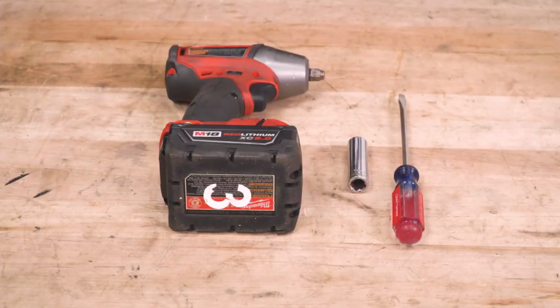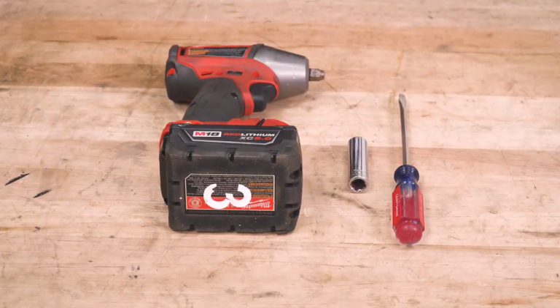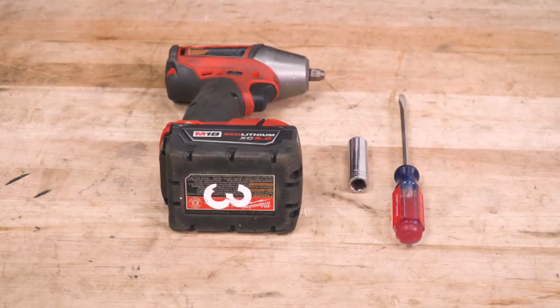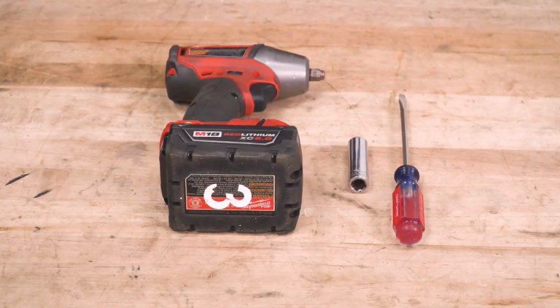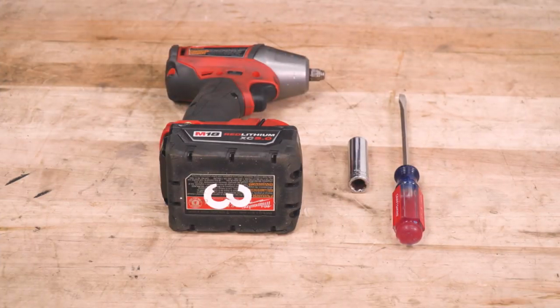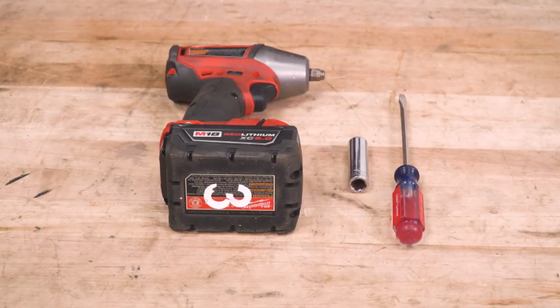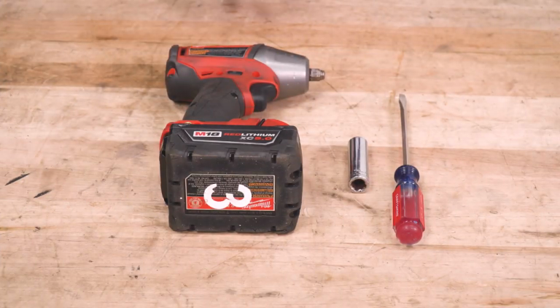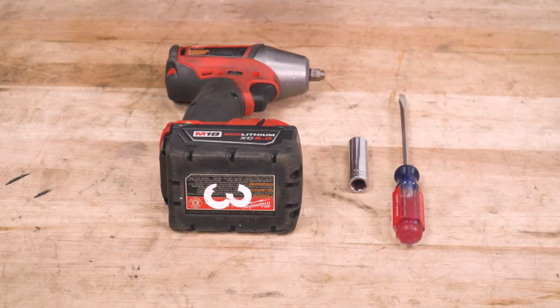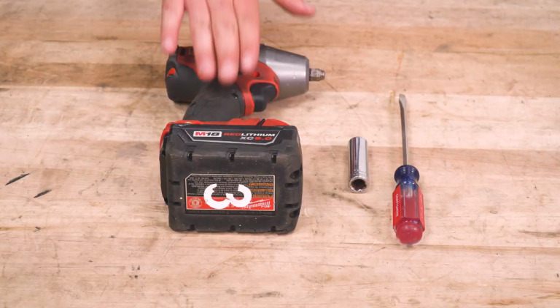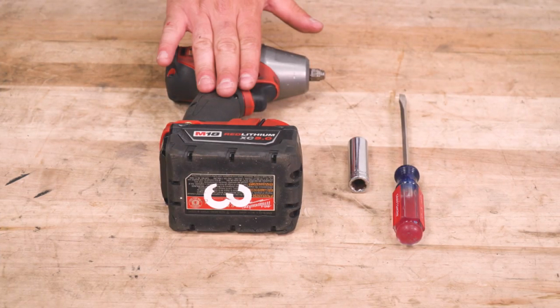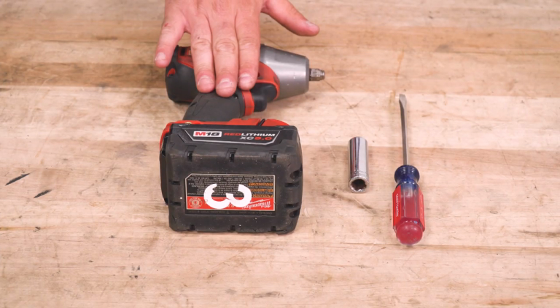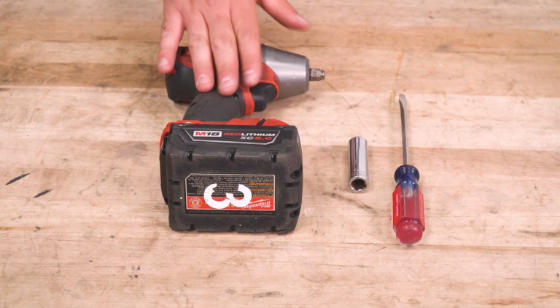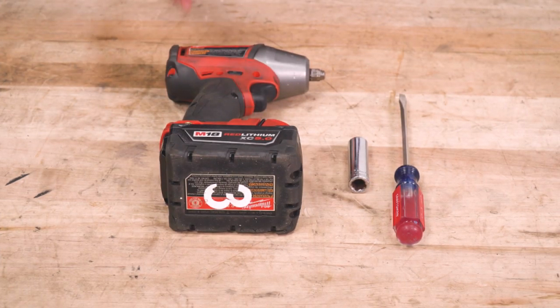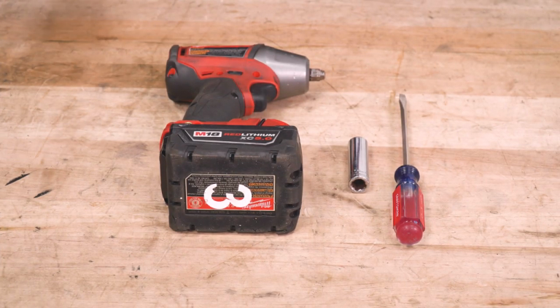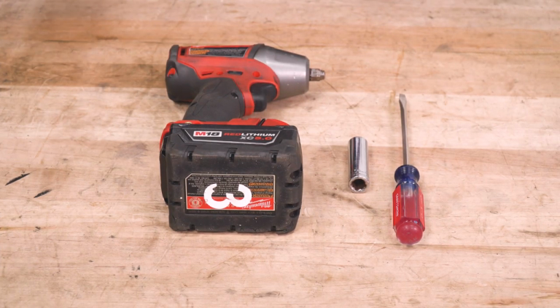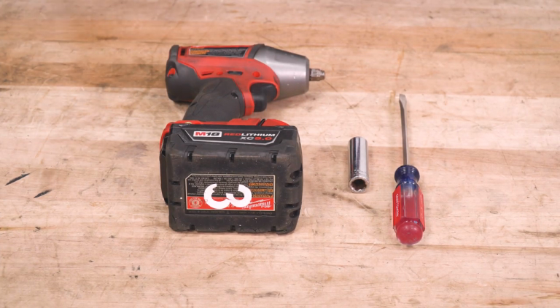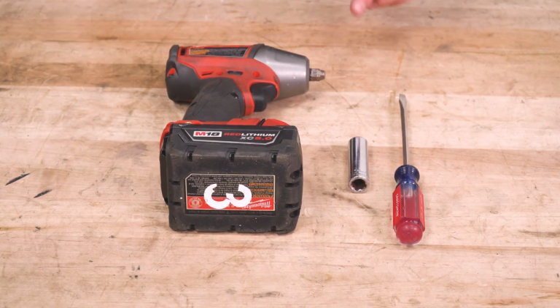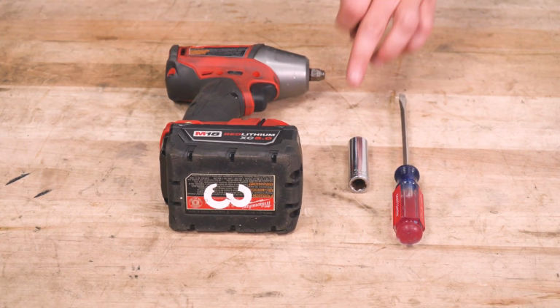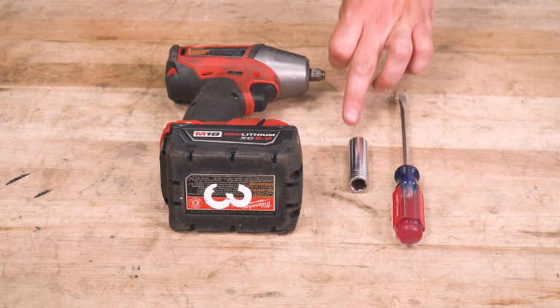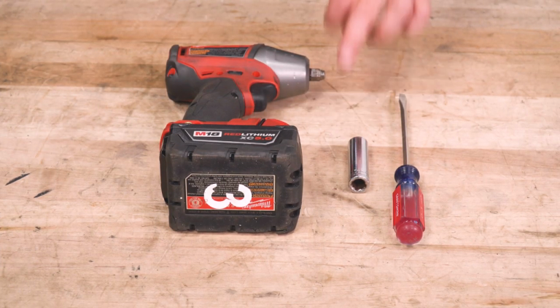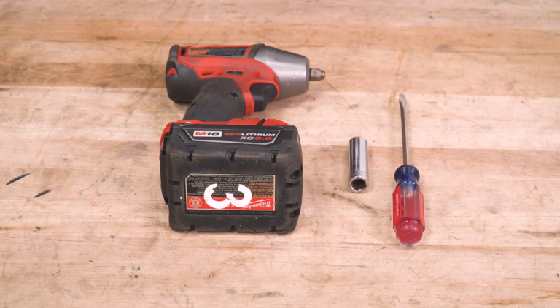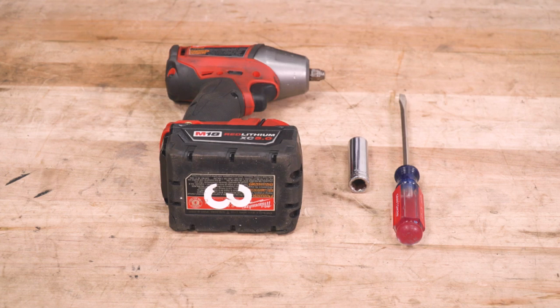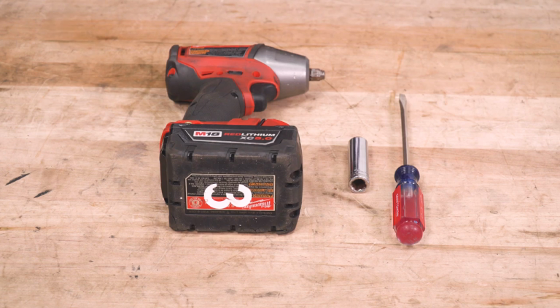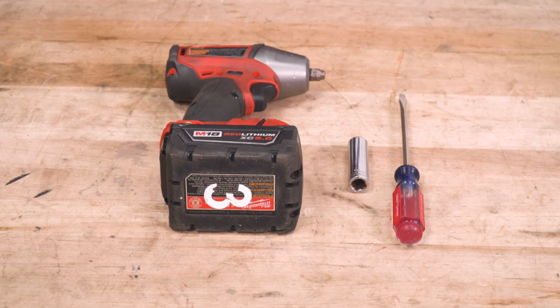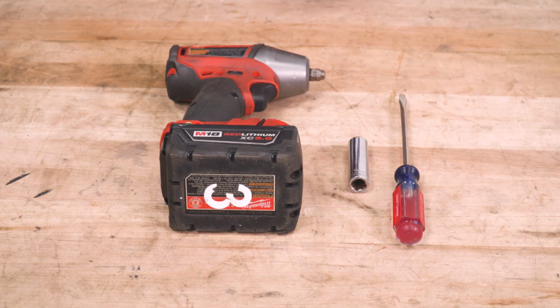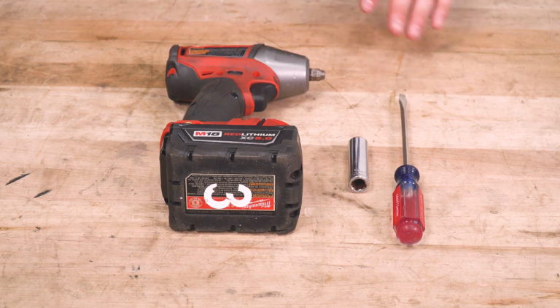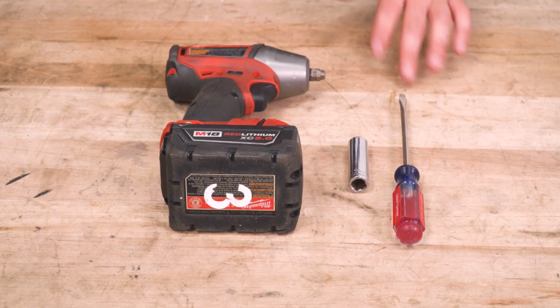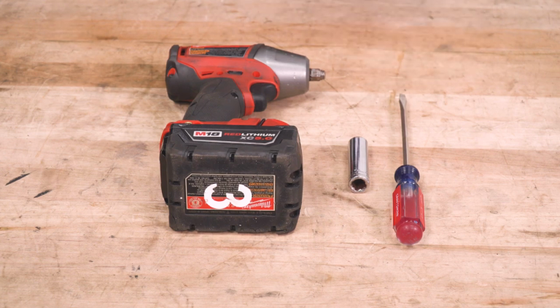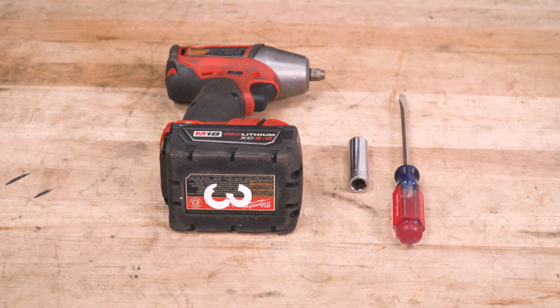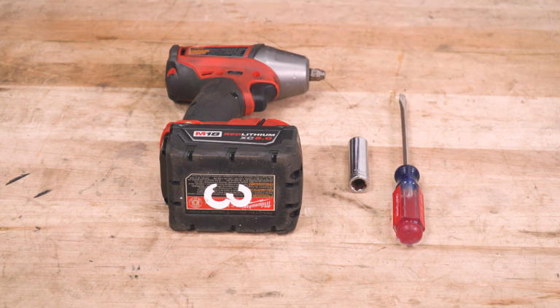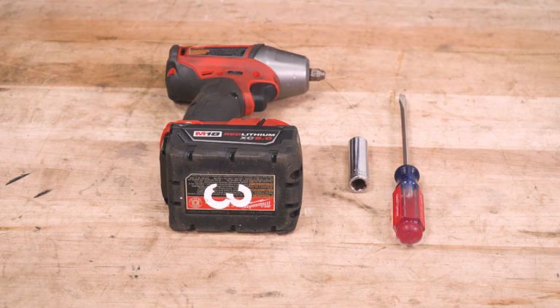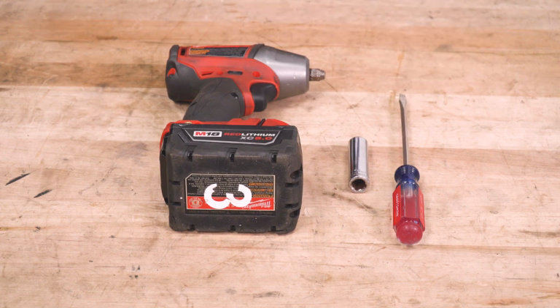Tools used in this install include an impact gun or a ratchet, a 13-millimeter deep socket, and a flathead screwdriver.